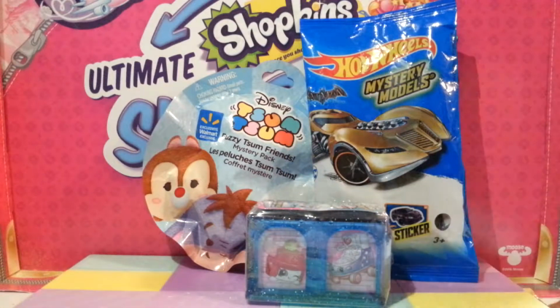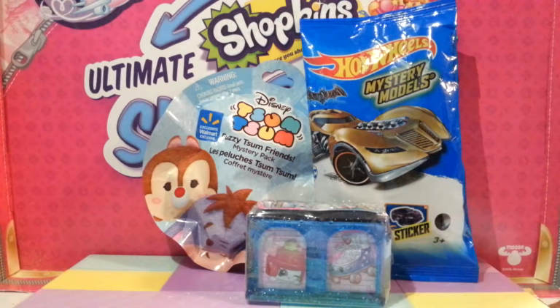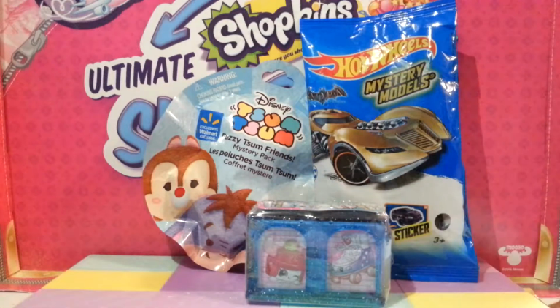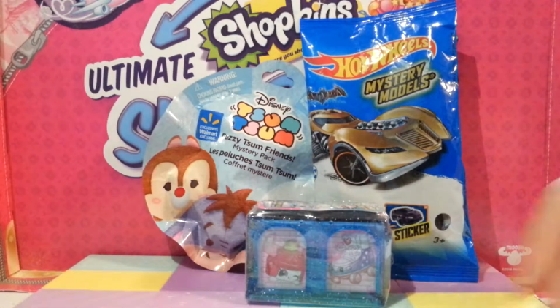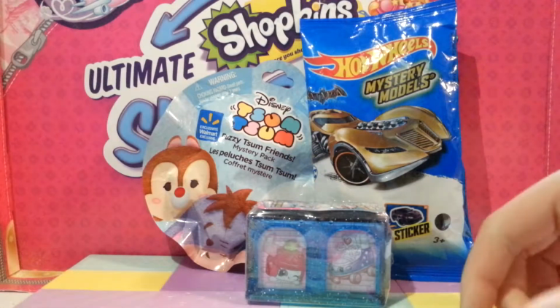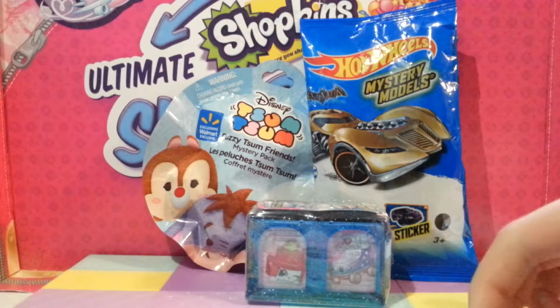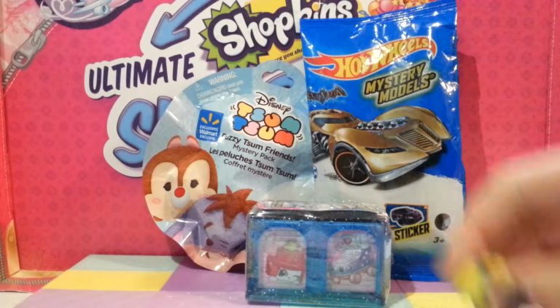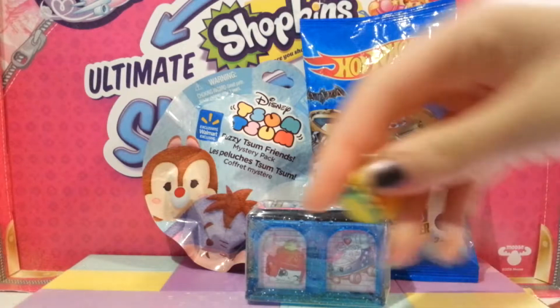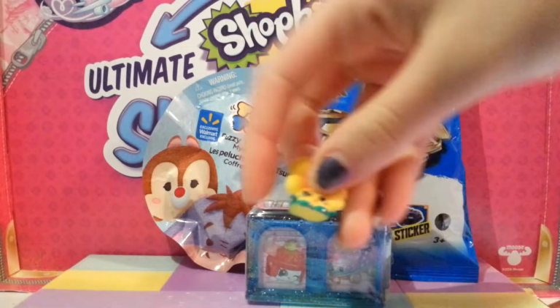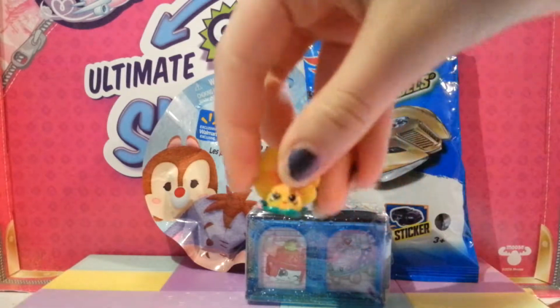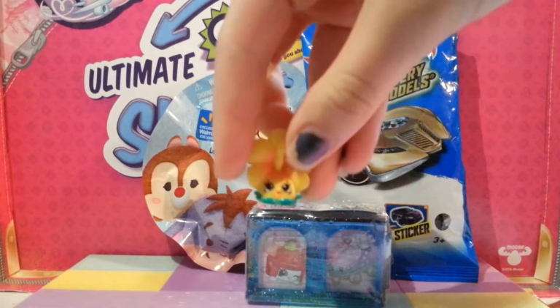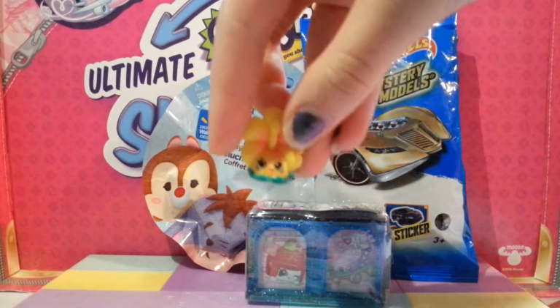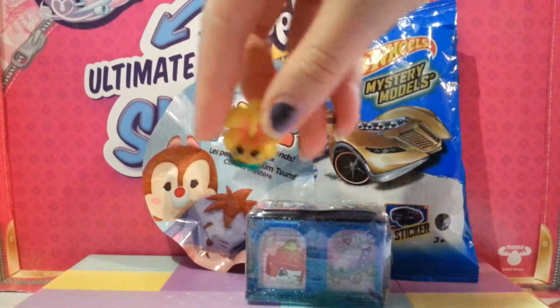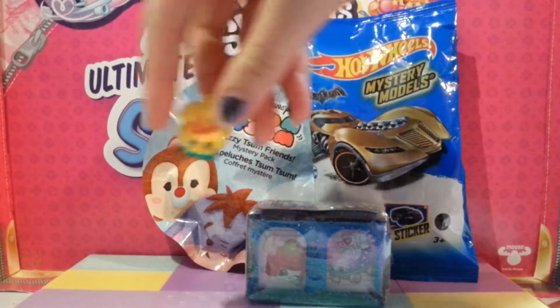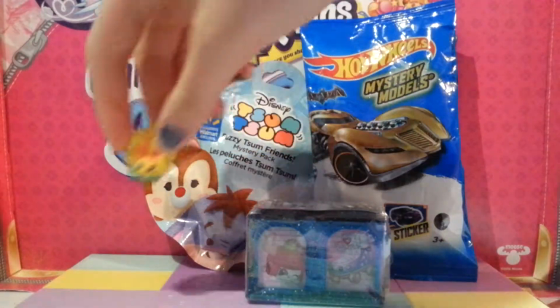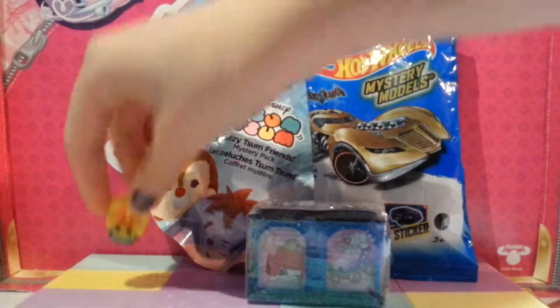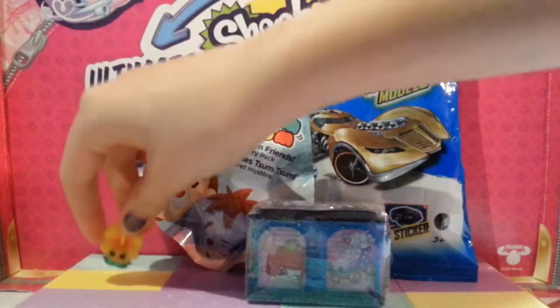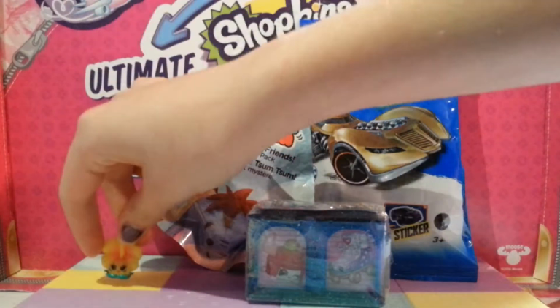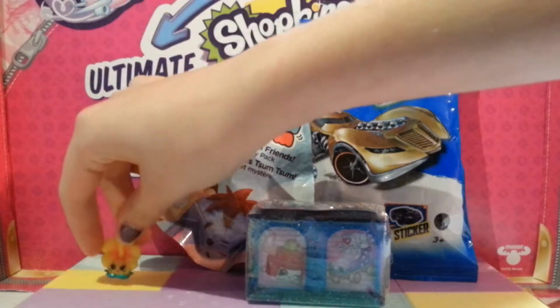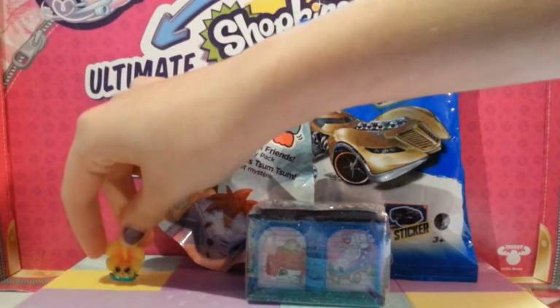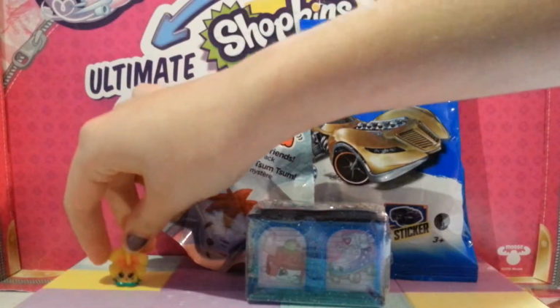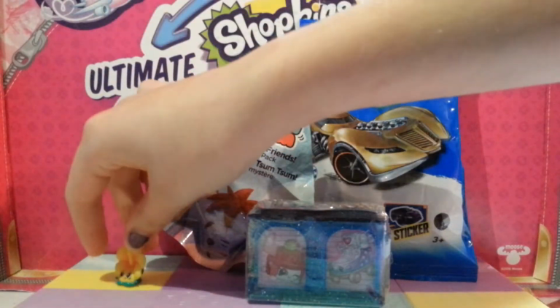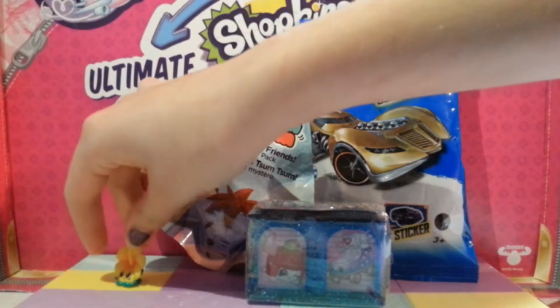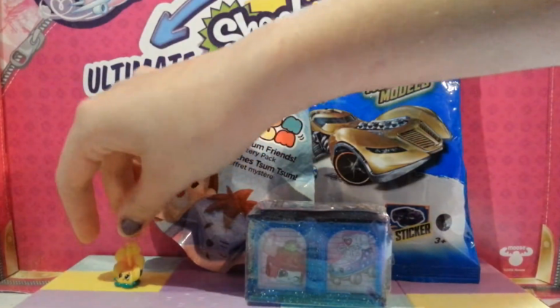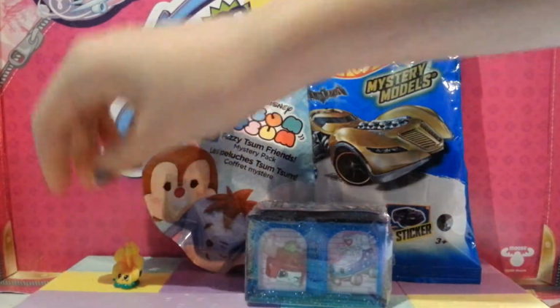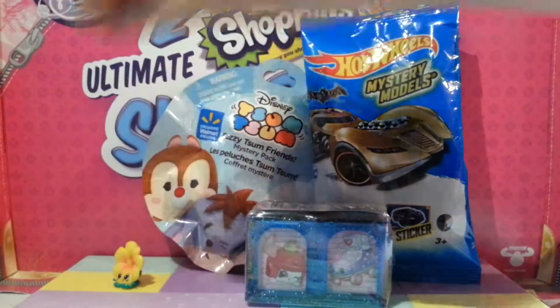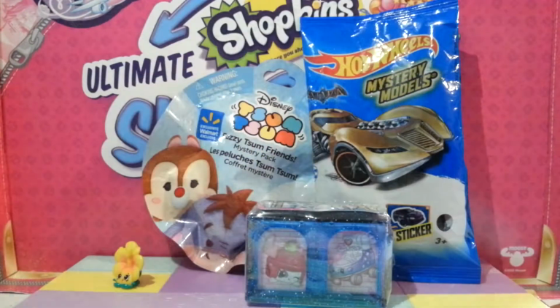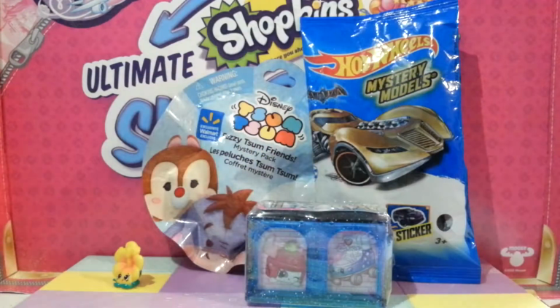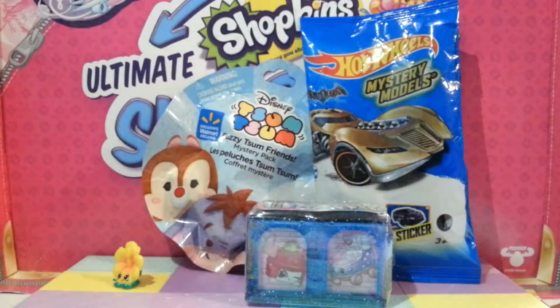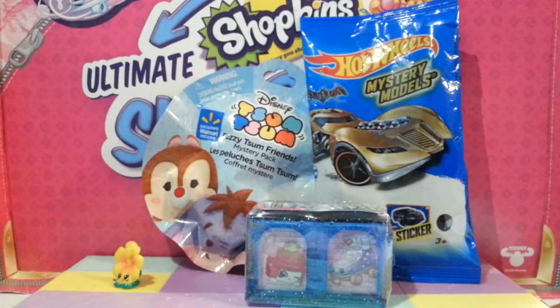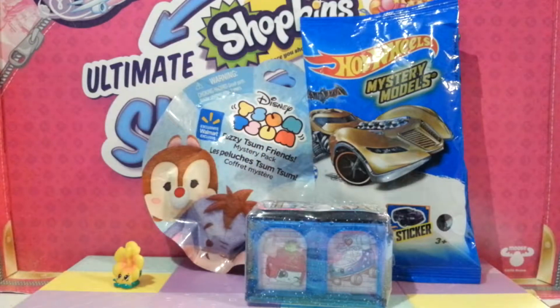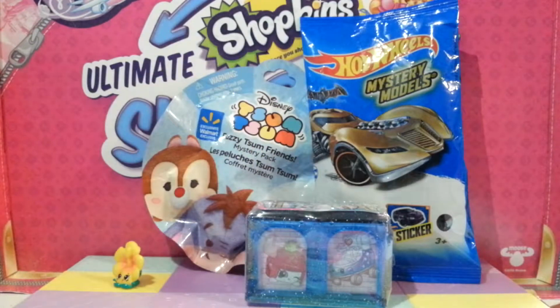In the blind opening, we got Heidi Hibiscus from Shopkins Fashion Spree.